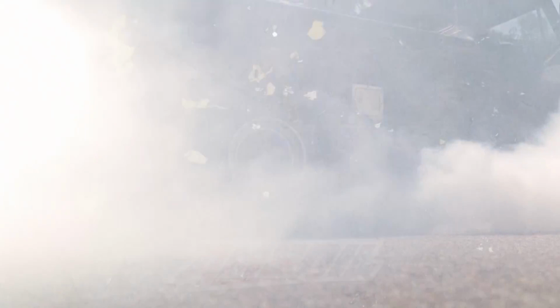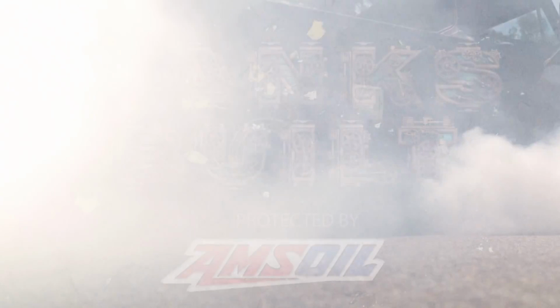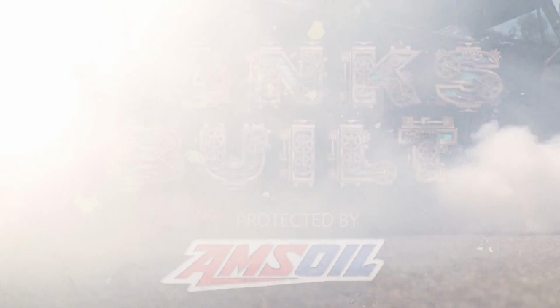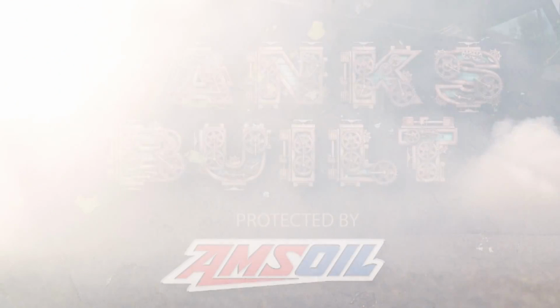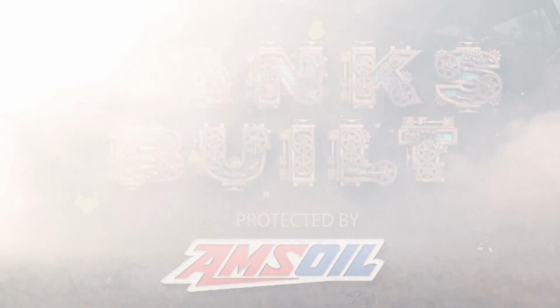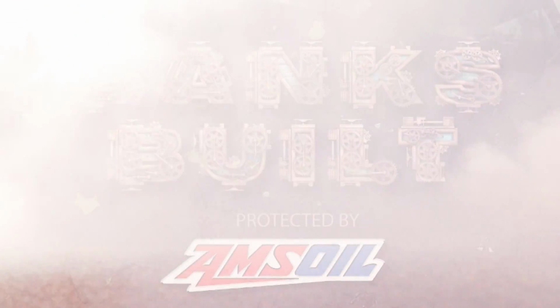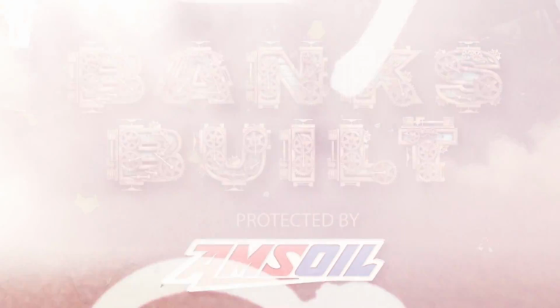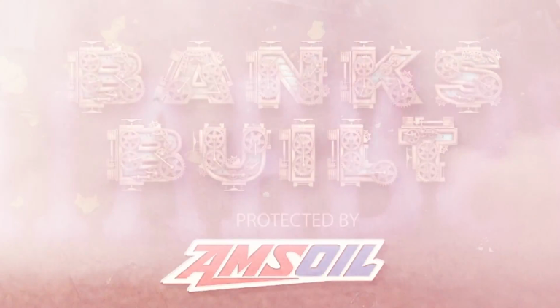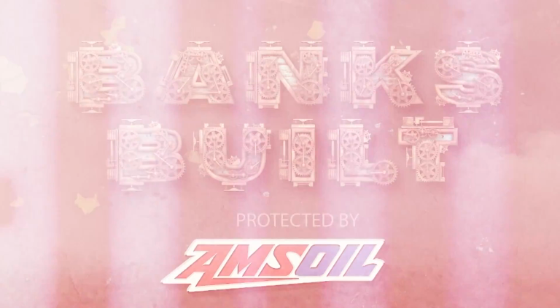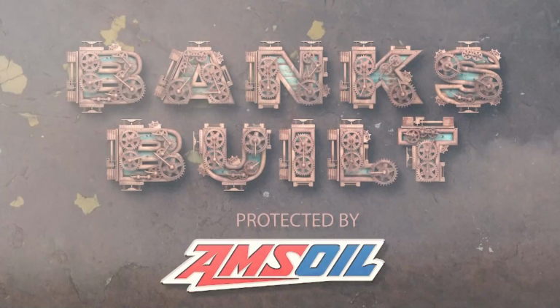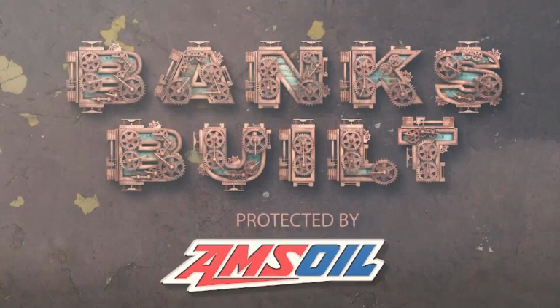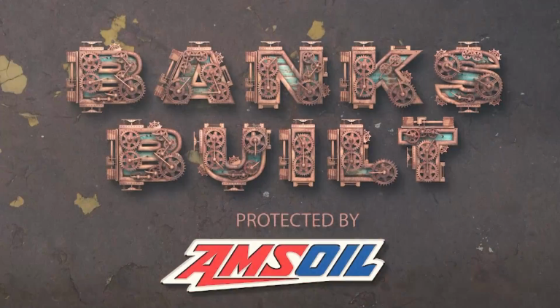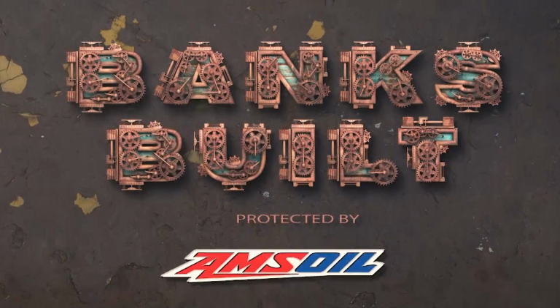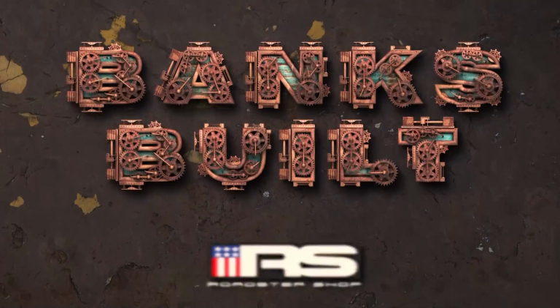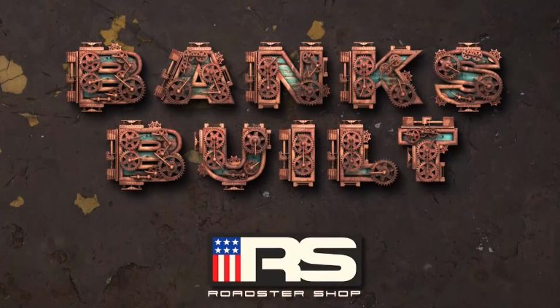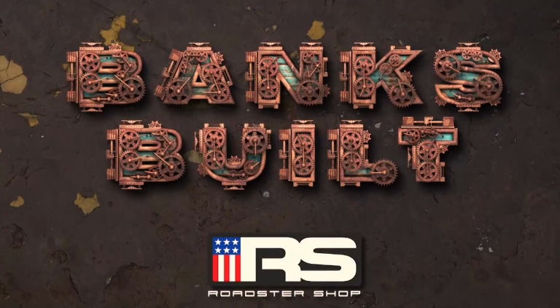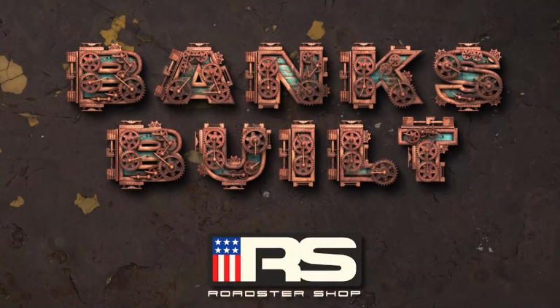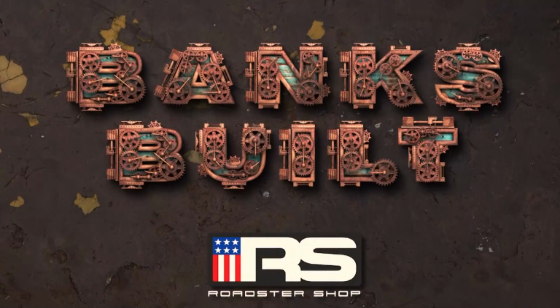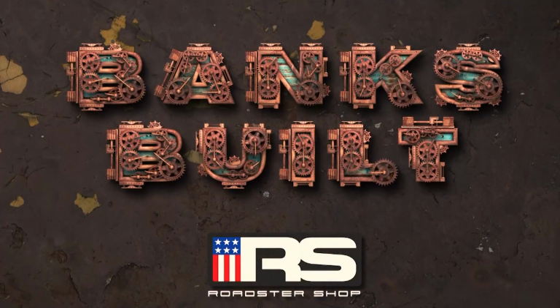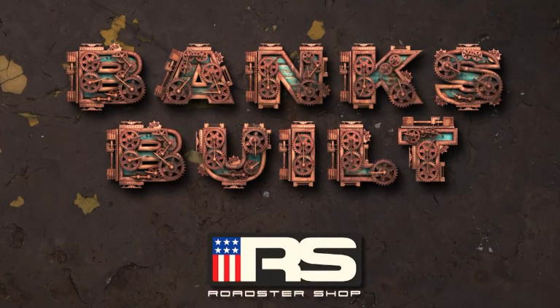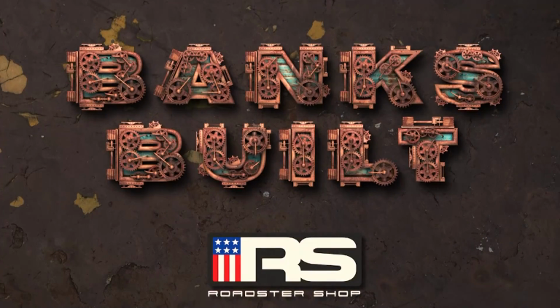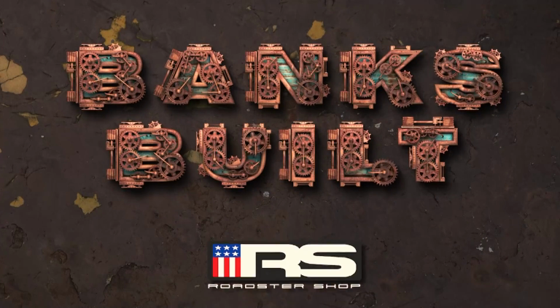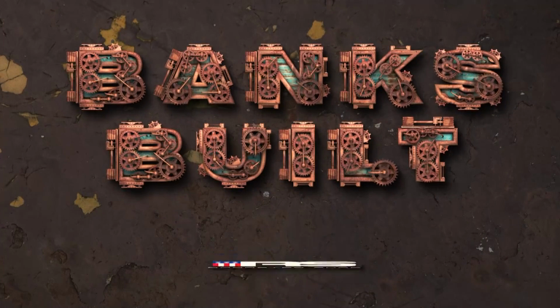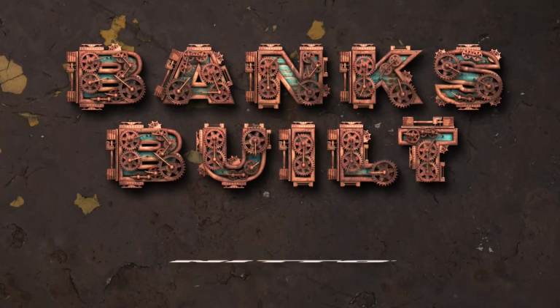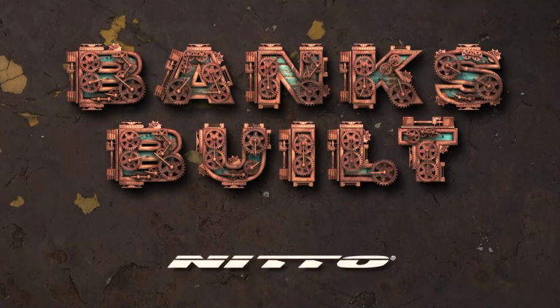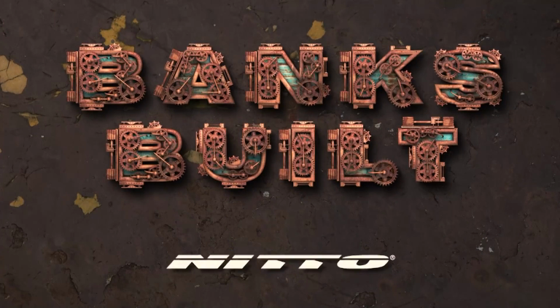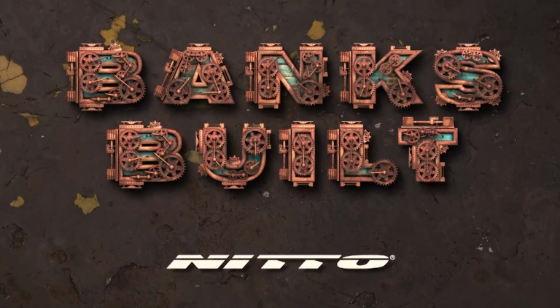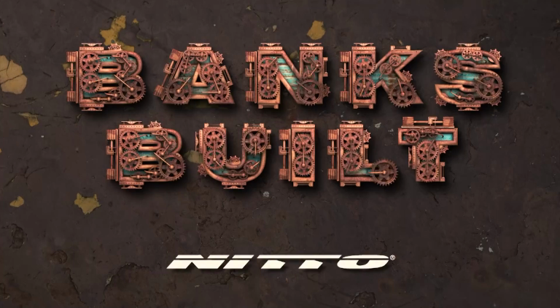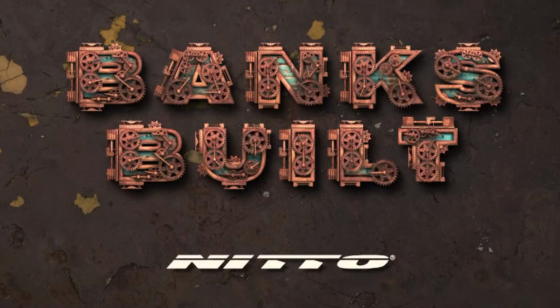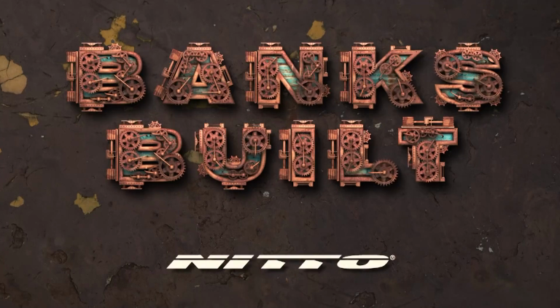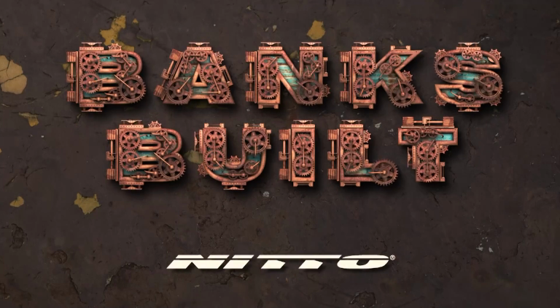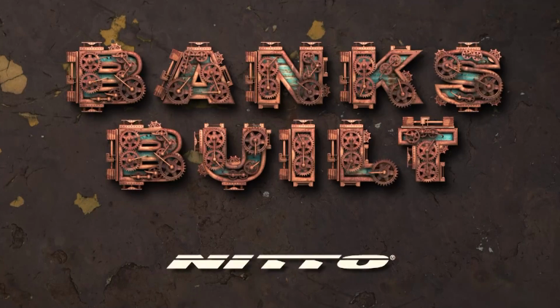Banks Built, protected by Amsoil, with support from Roadster Shop and Nitto.